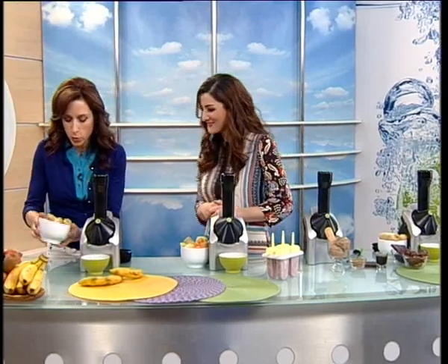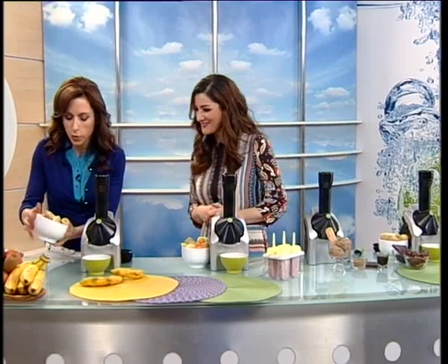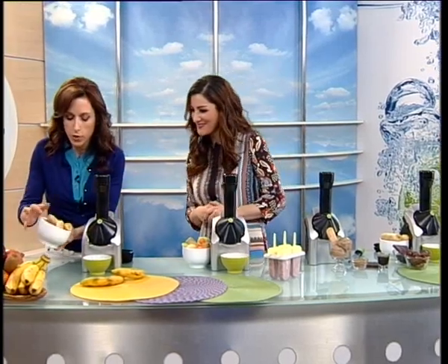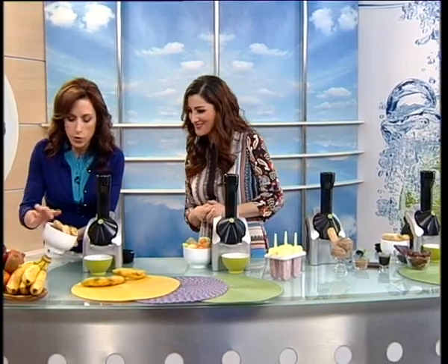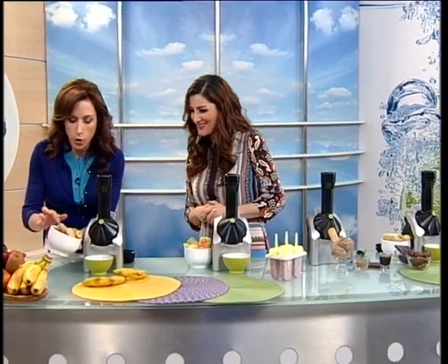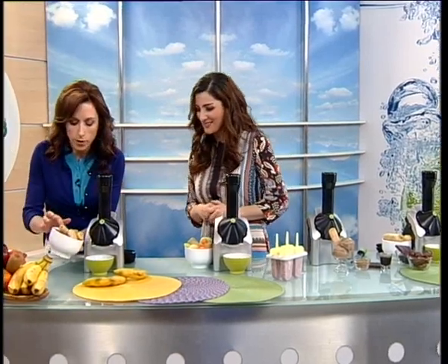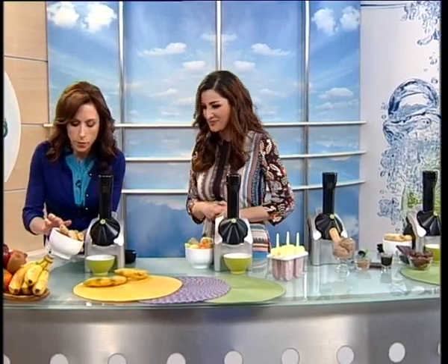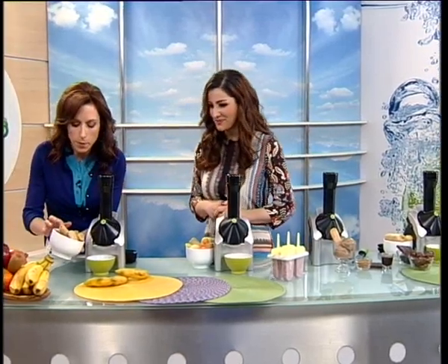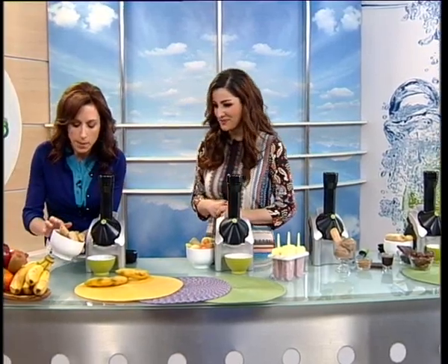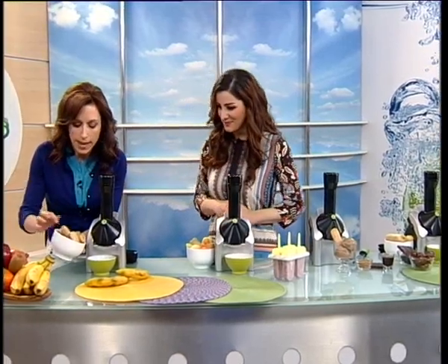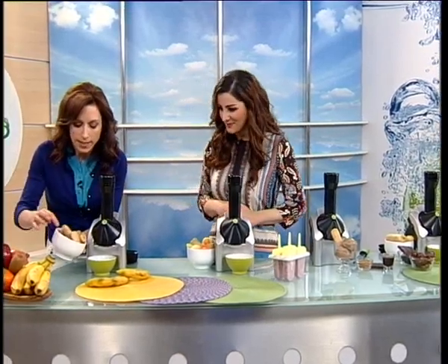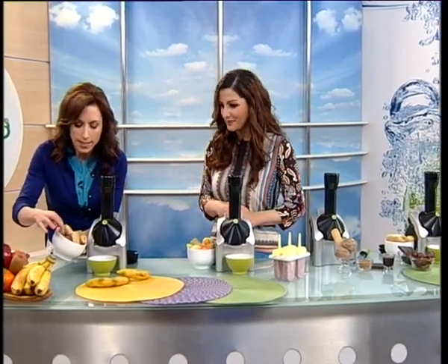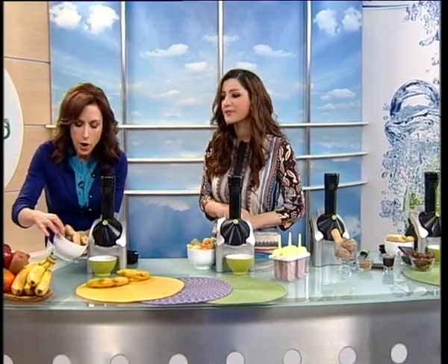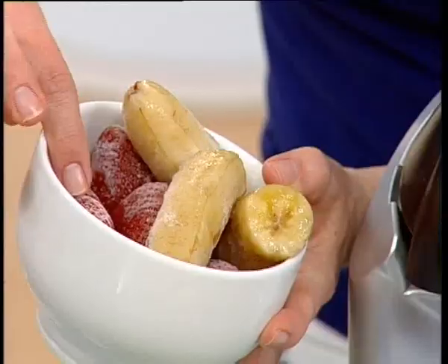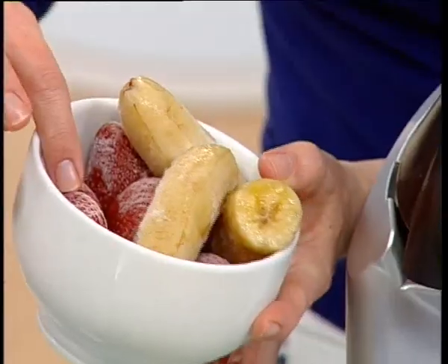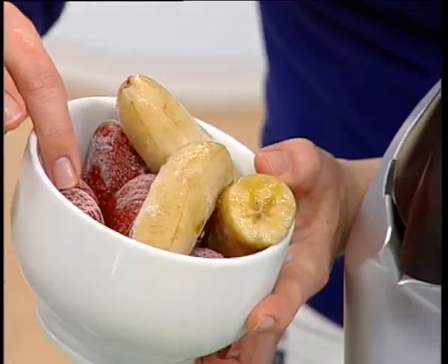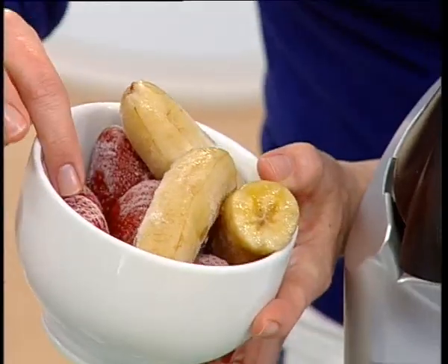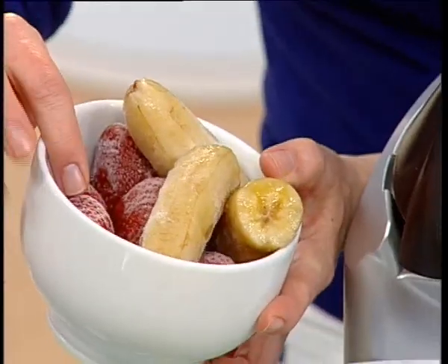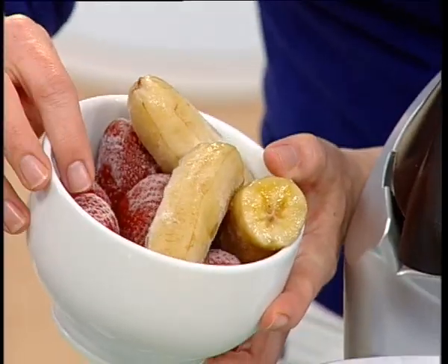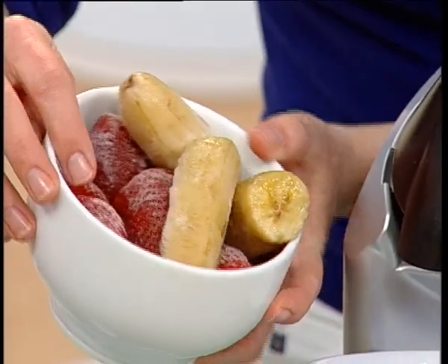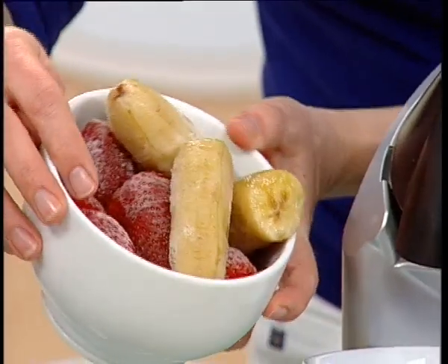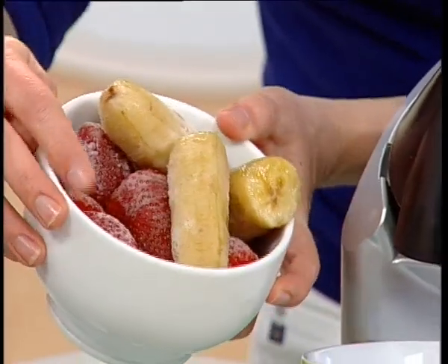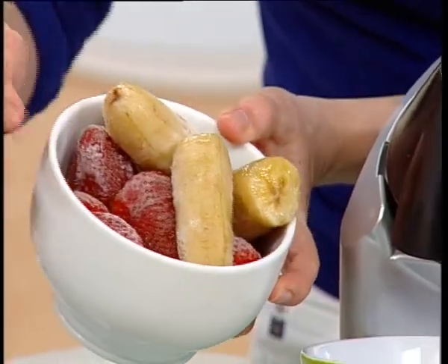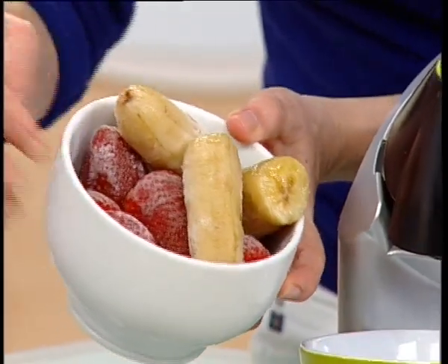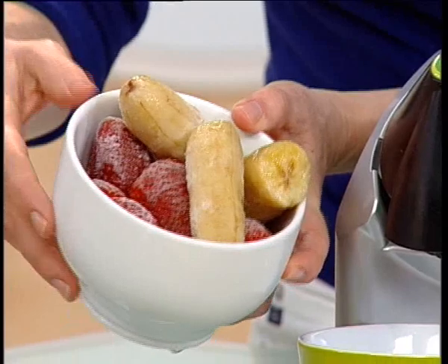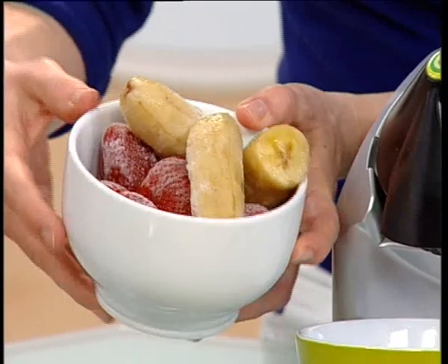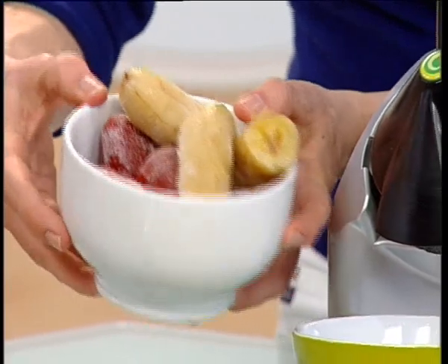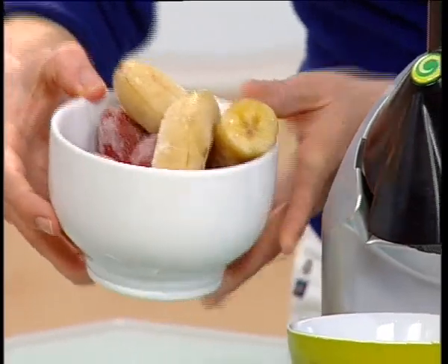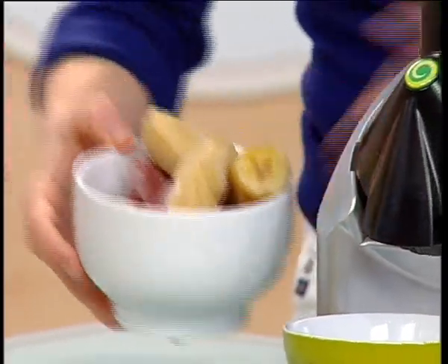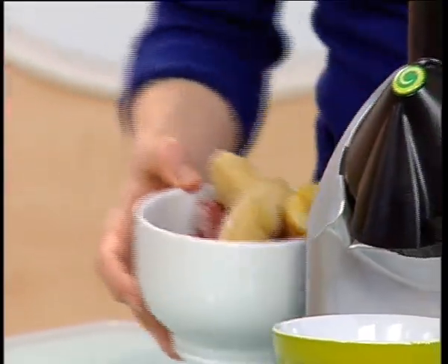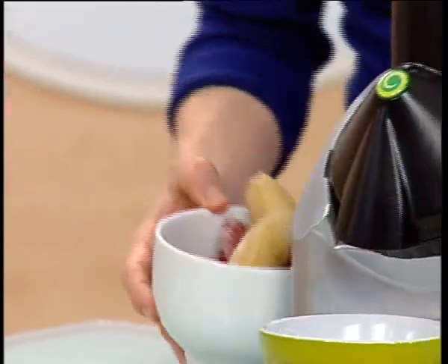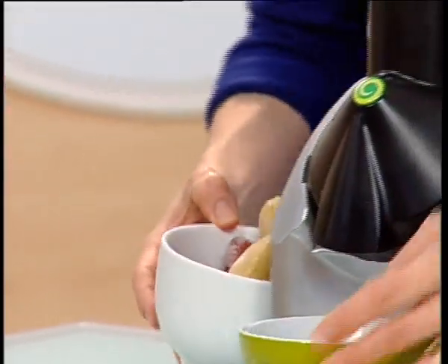So we're going to use only frozen bananas and only frozen strawberries. That's what we're going to run through. Let's go ahead and take a look.